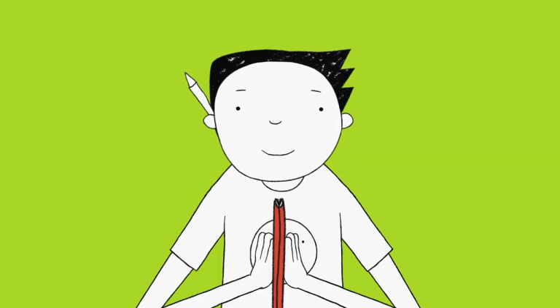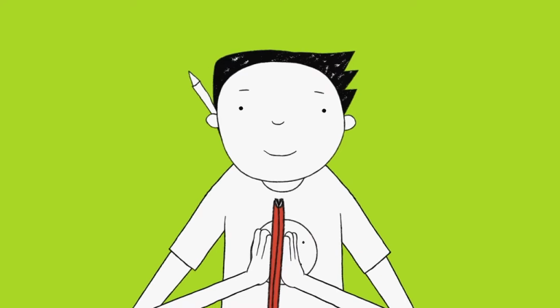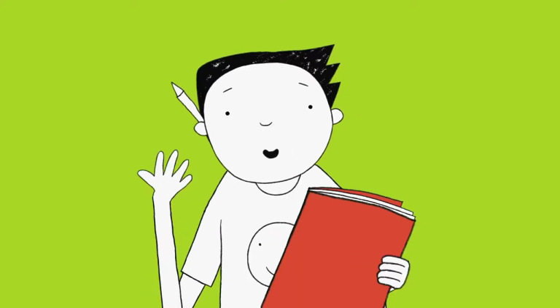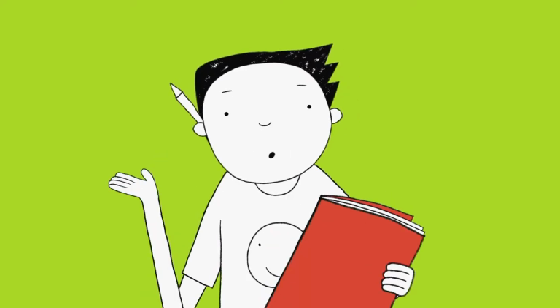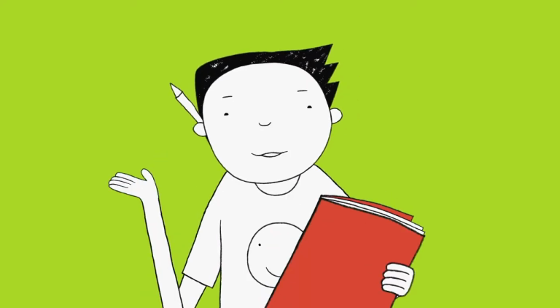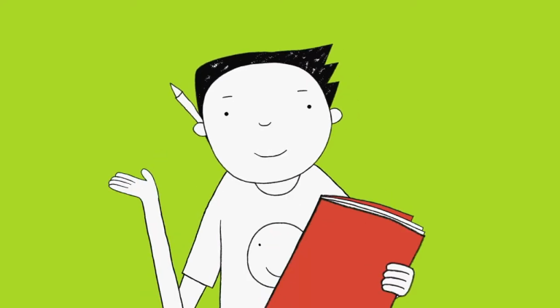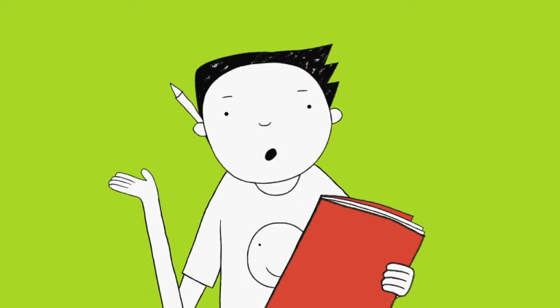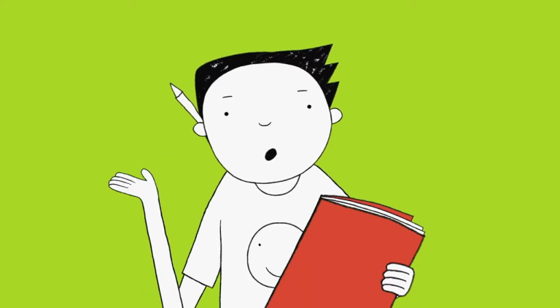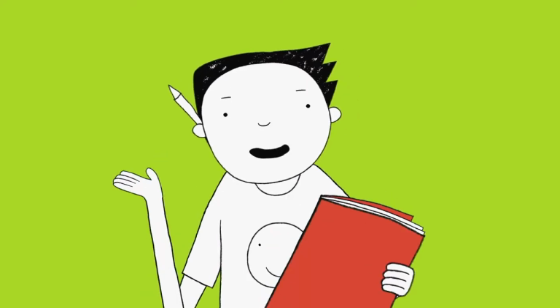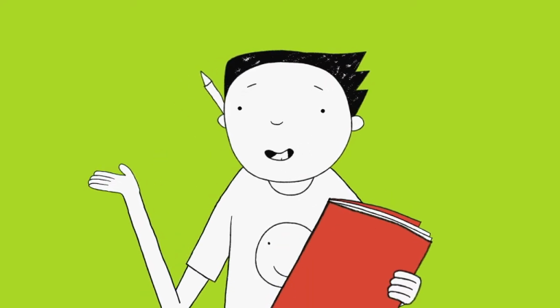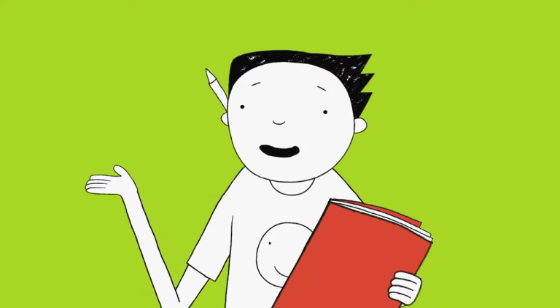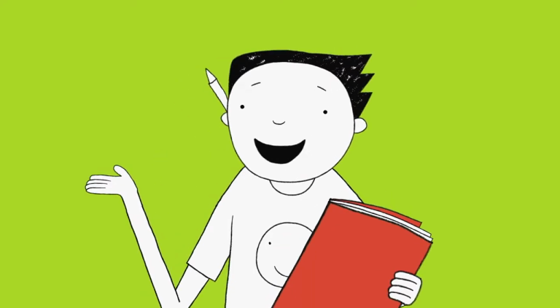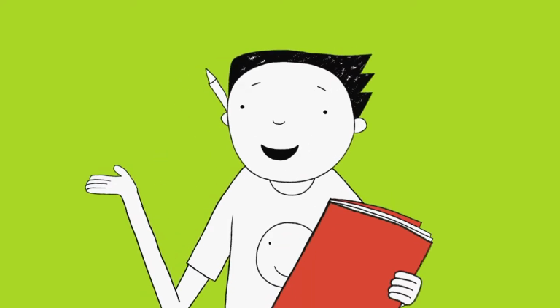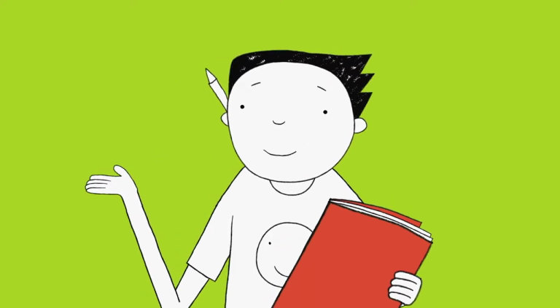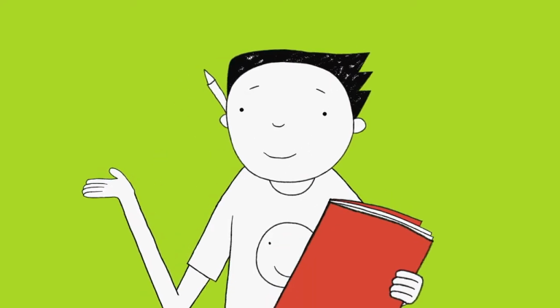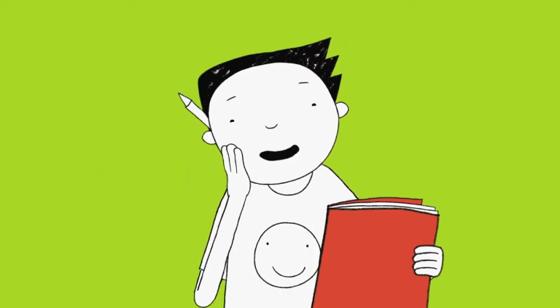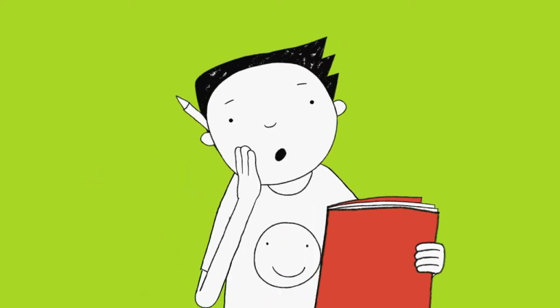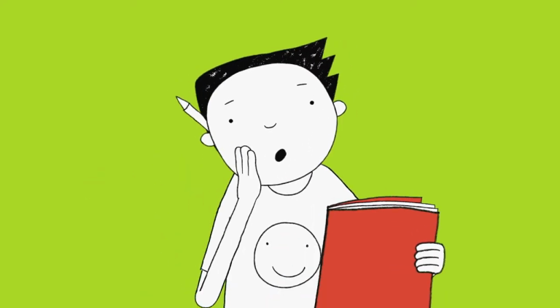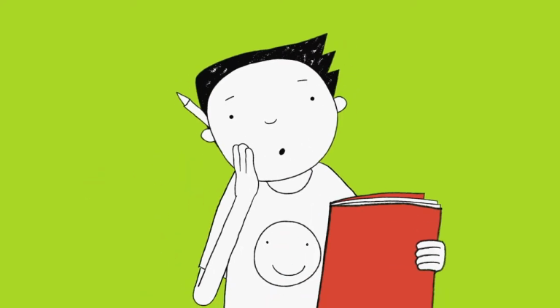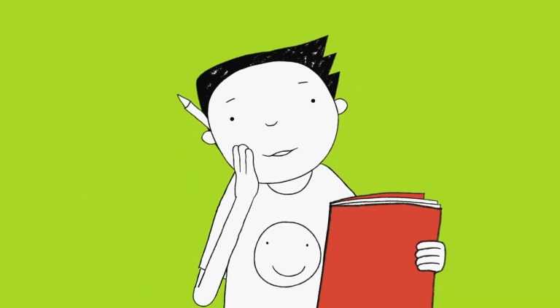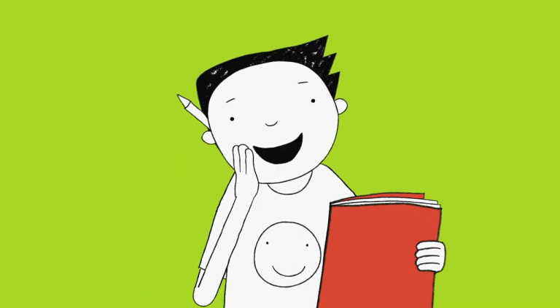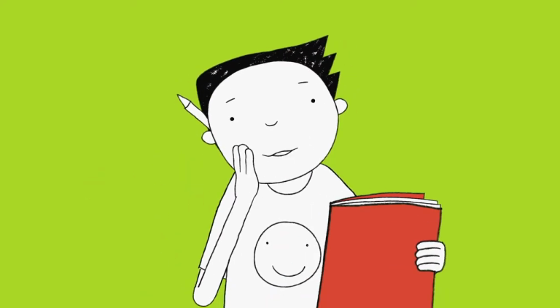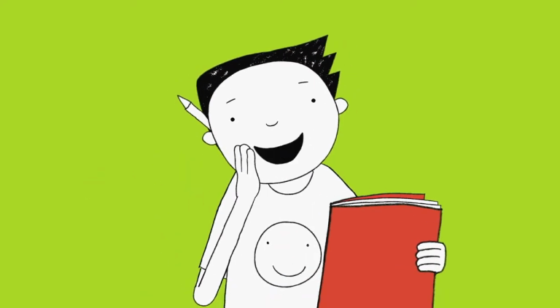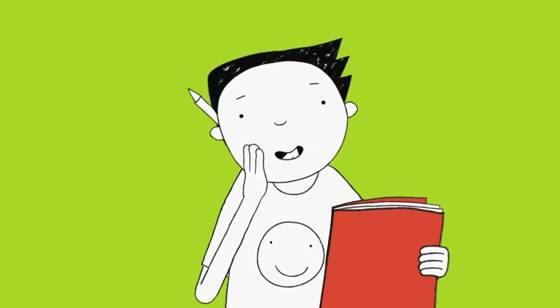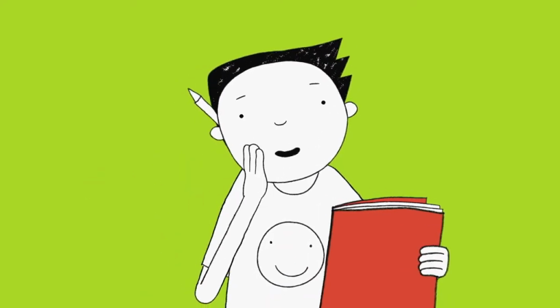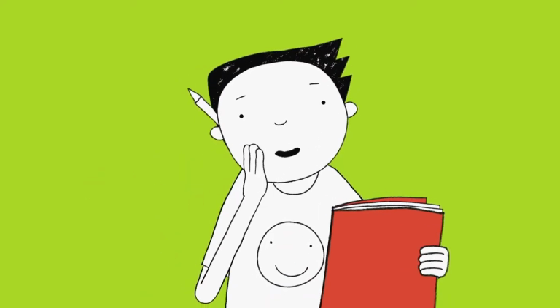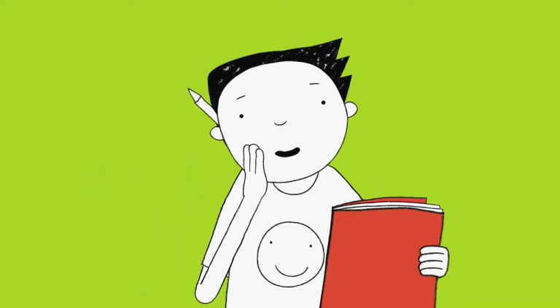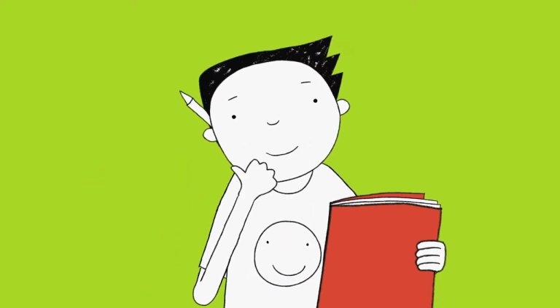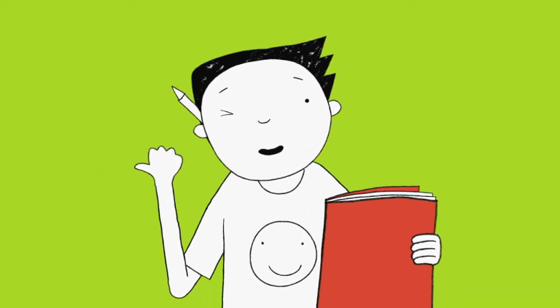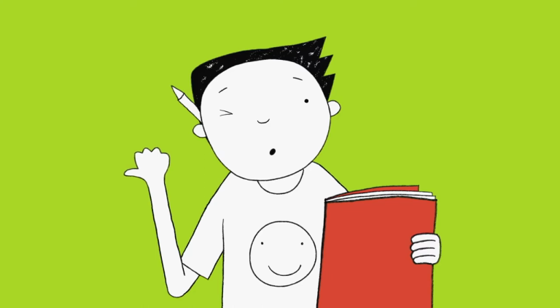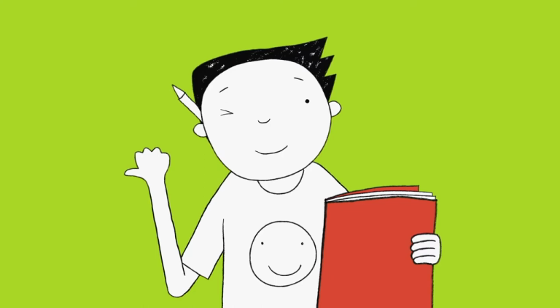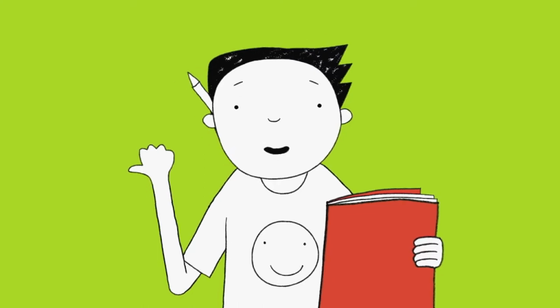And don't worry about Delia — she's got loads of pairs of sunglasses. She won't mind.